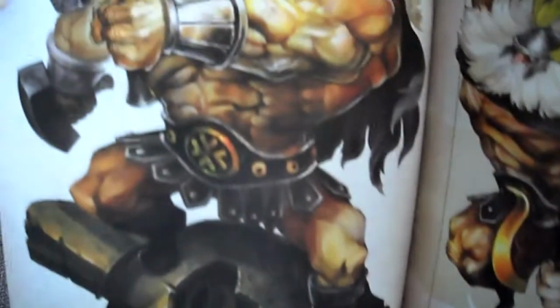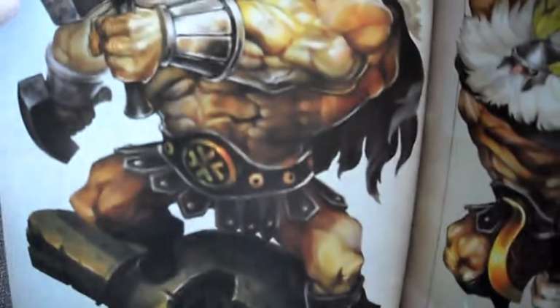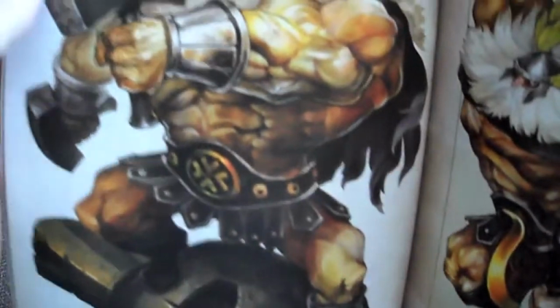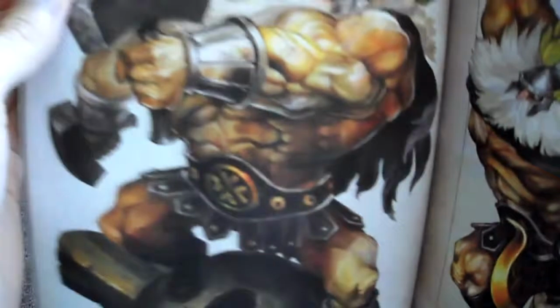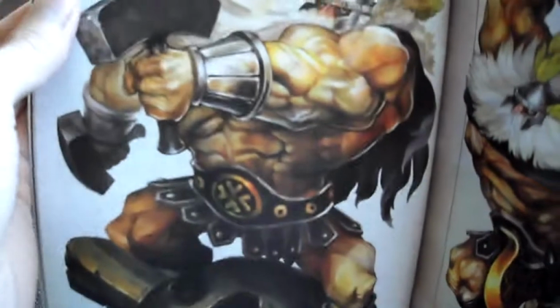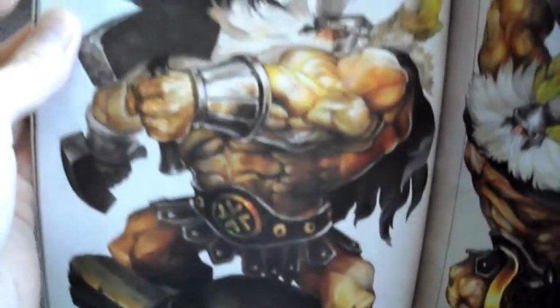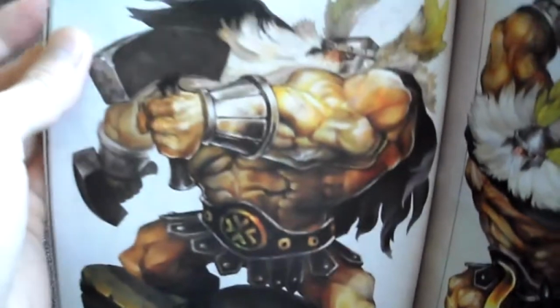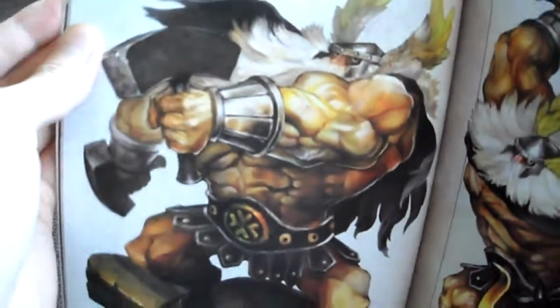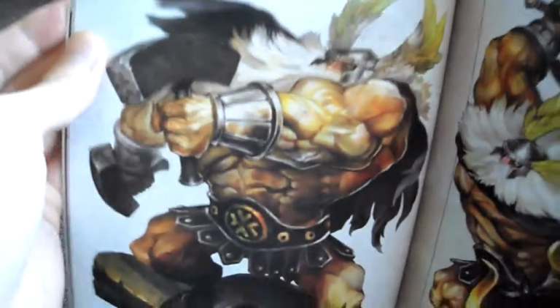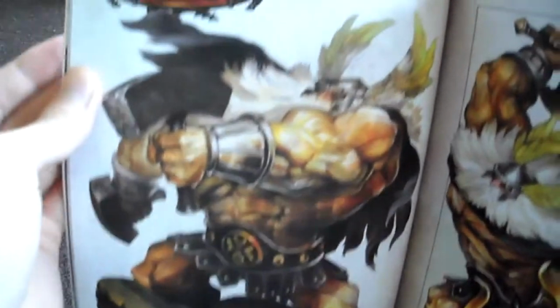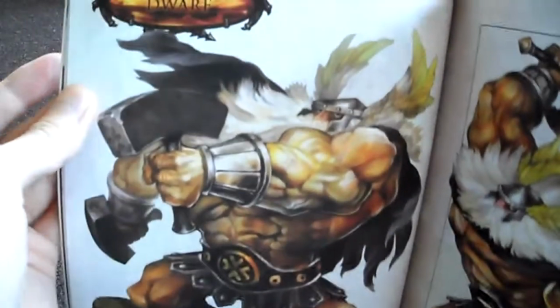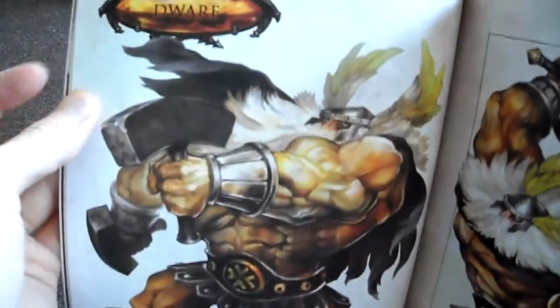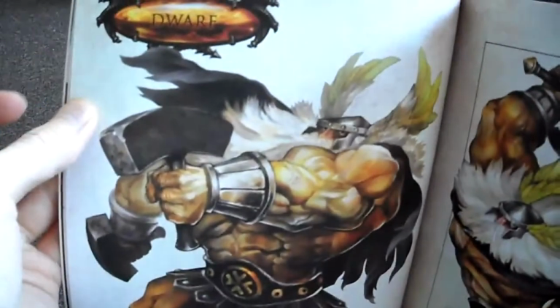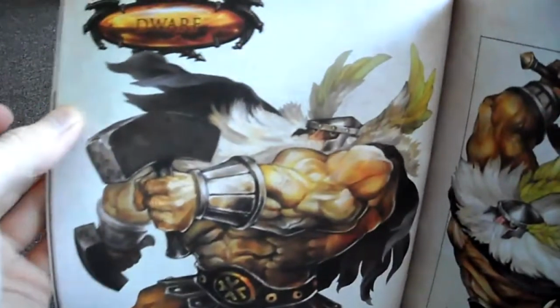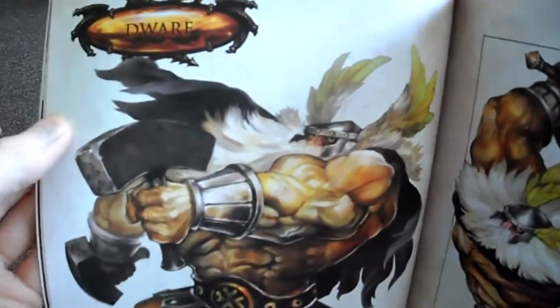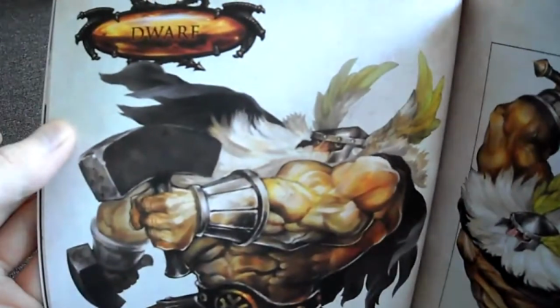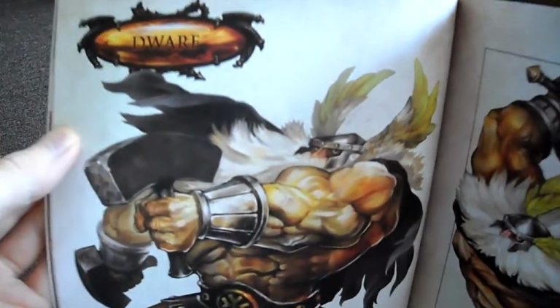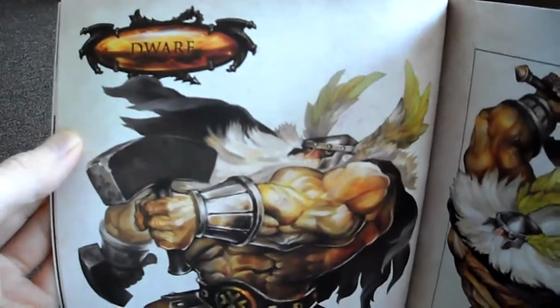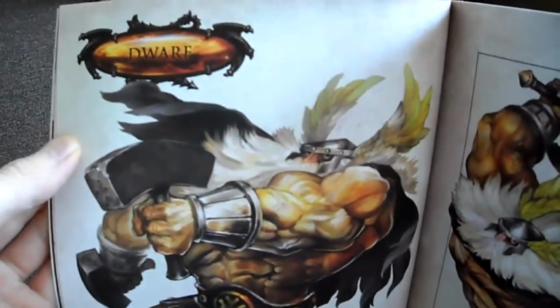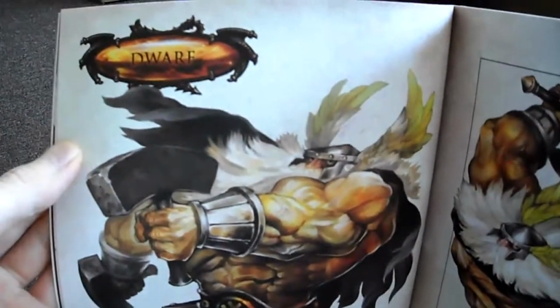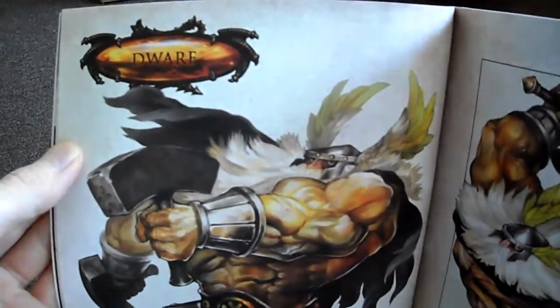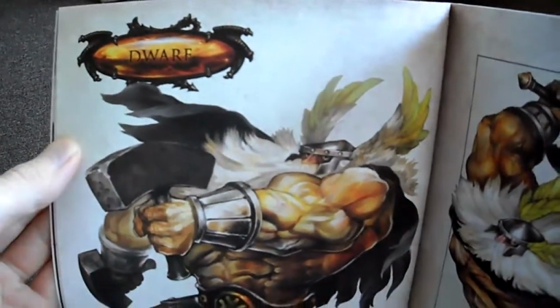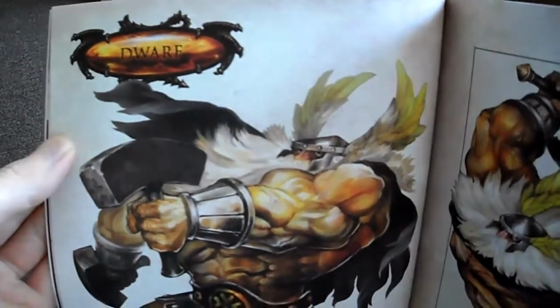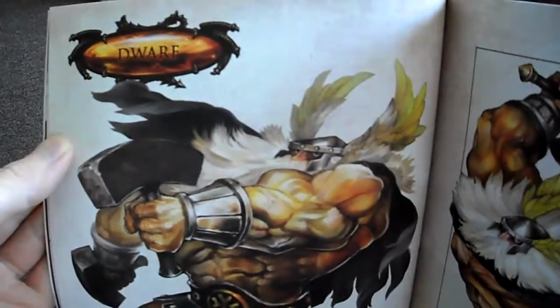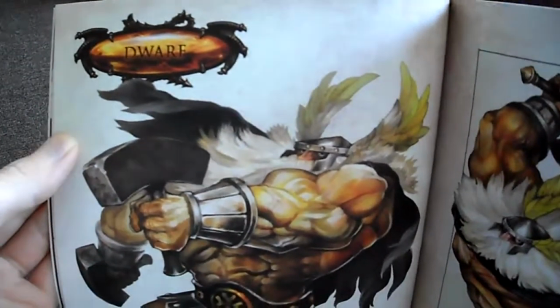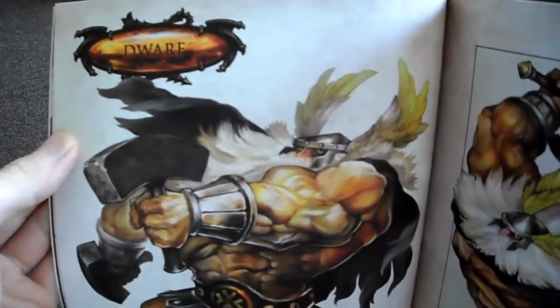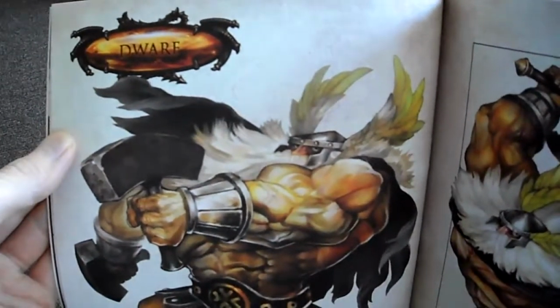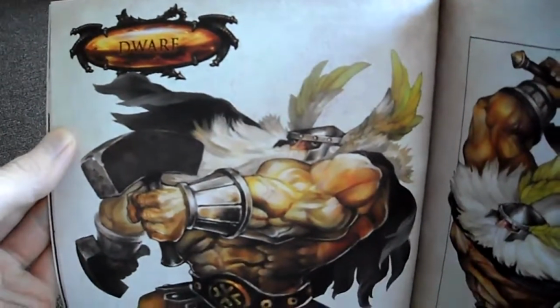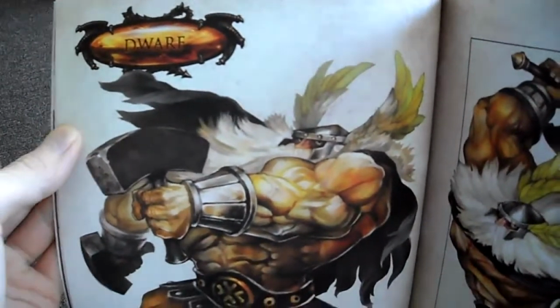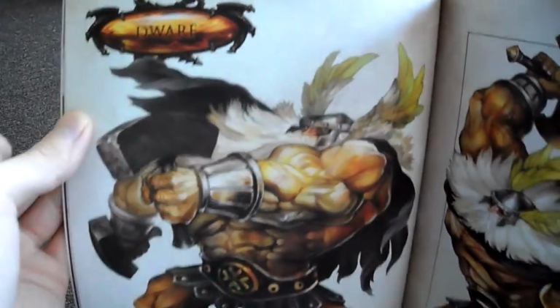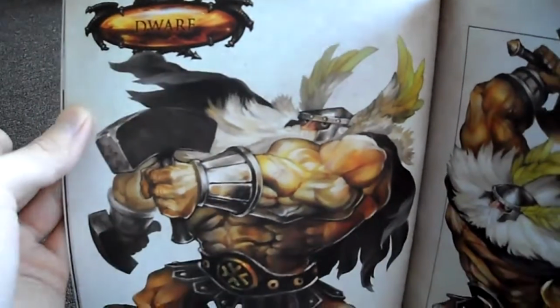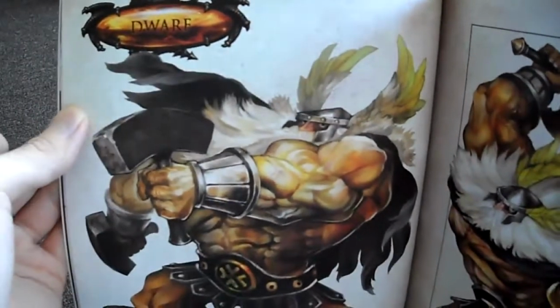Okay, so this is part two, and I'm going to continue on with part three: the dwarf.